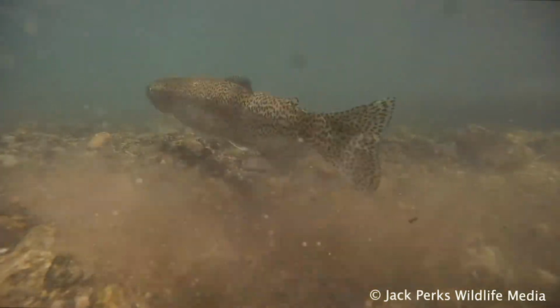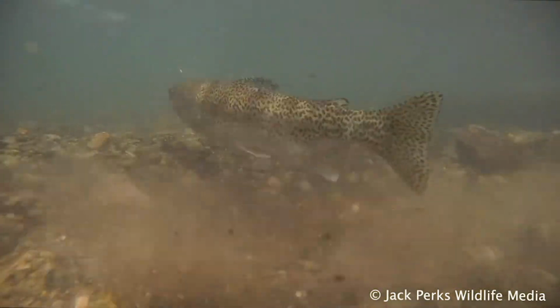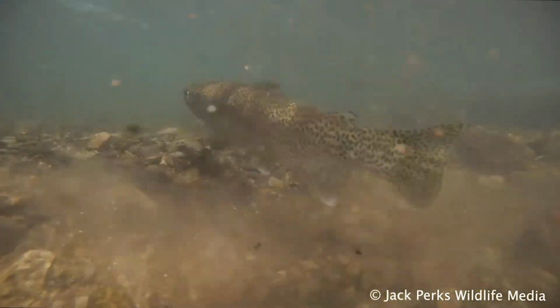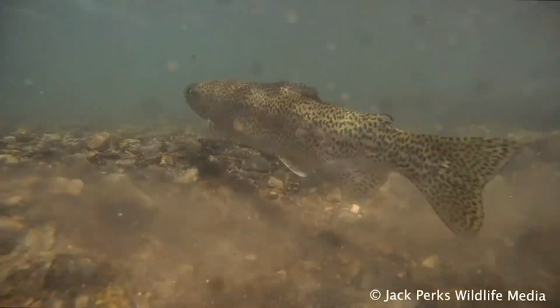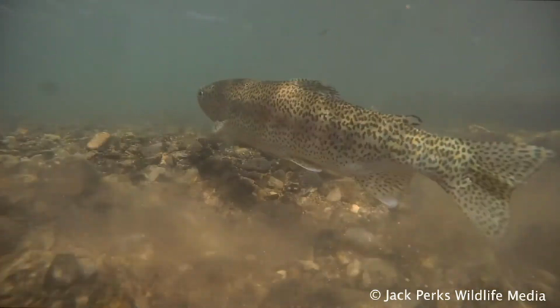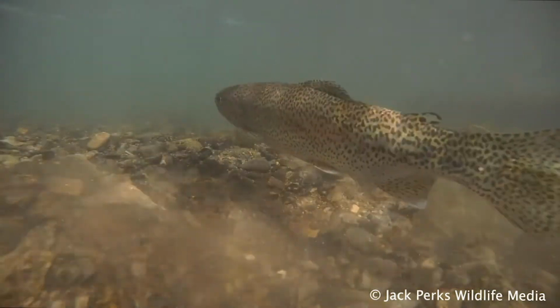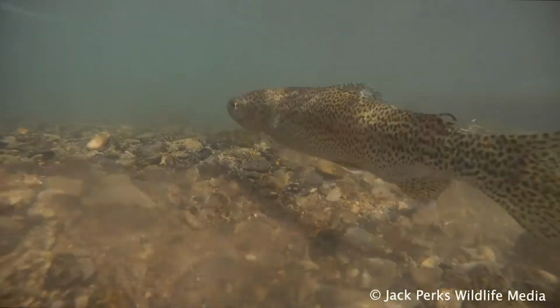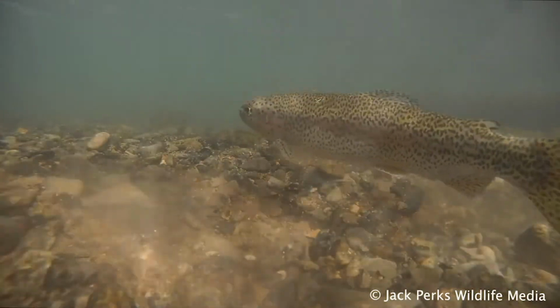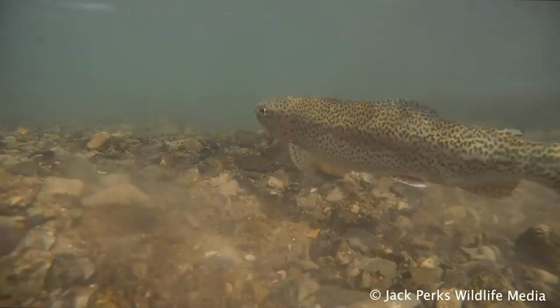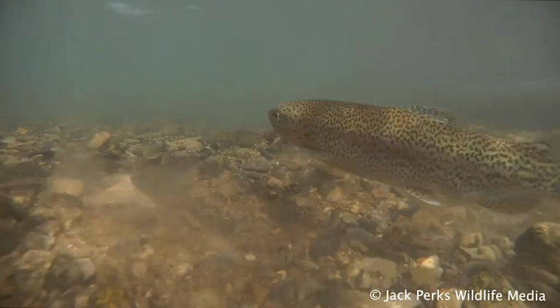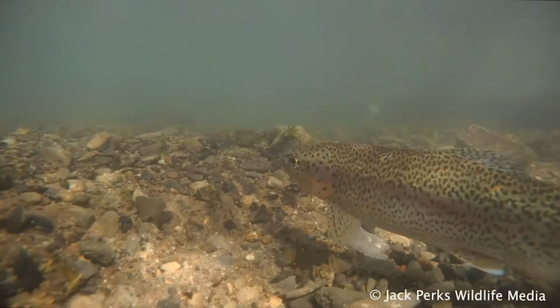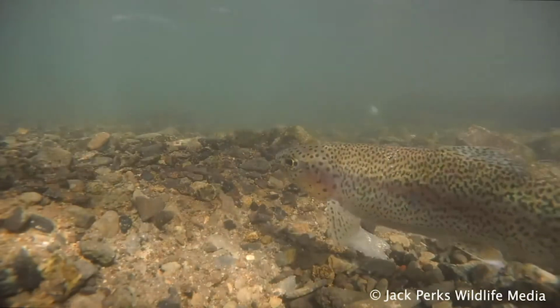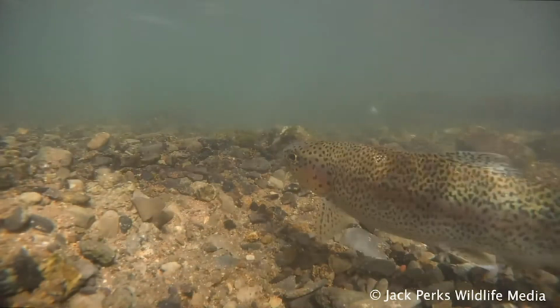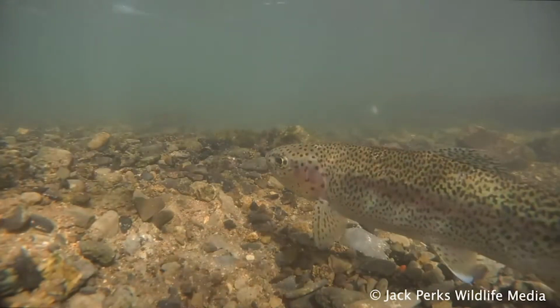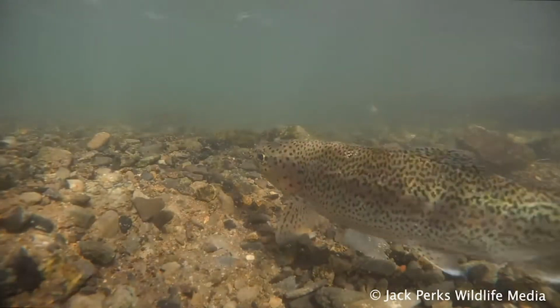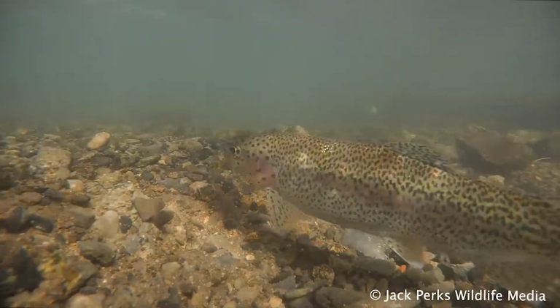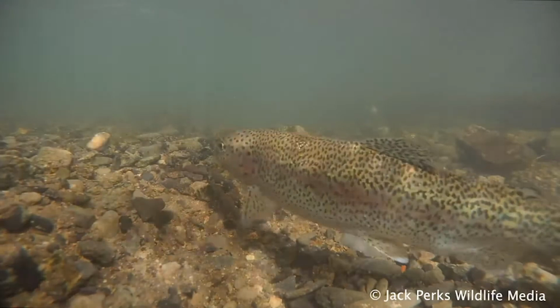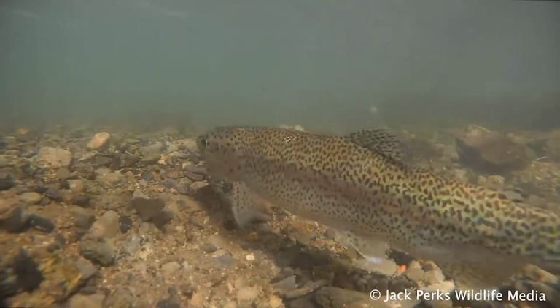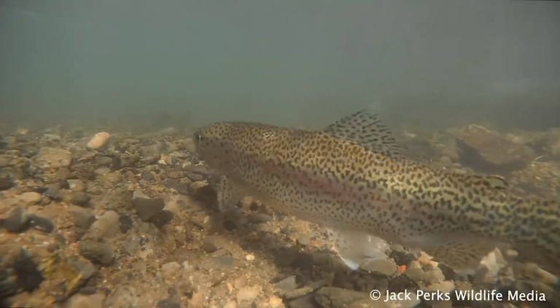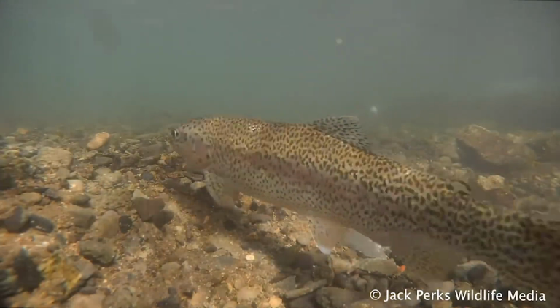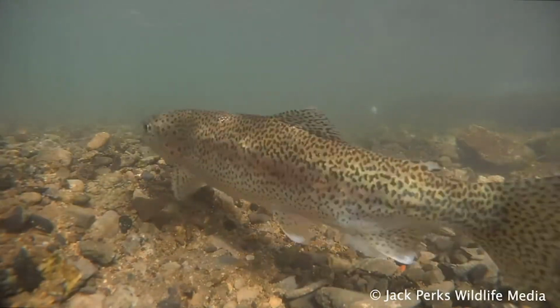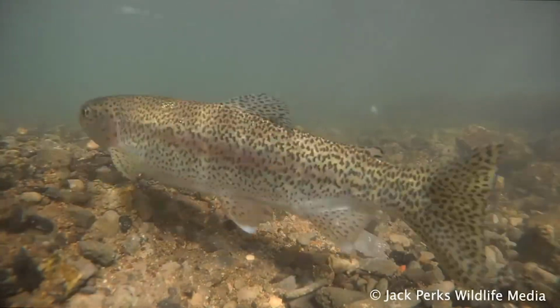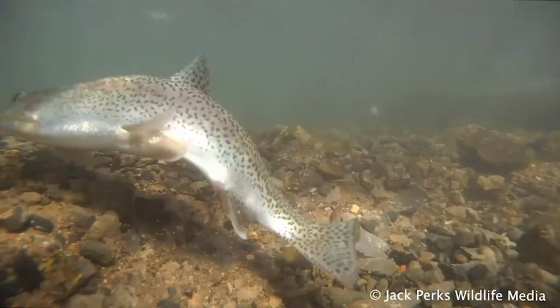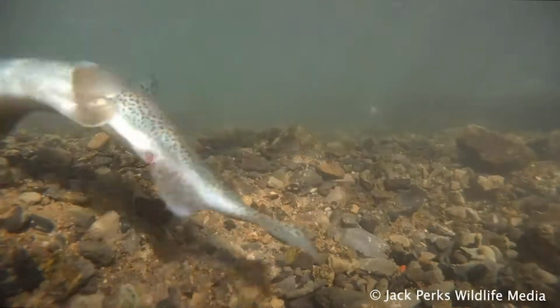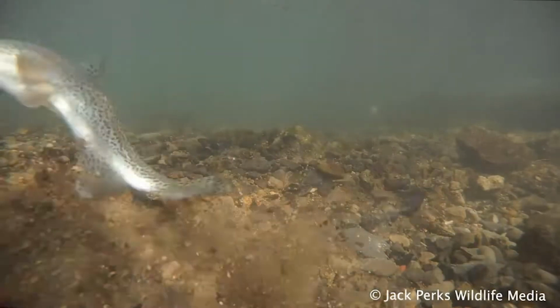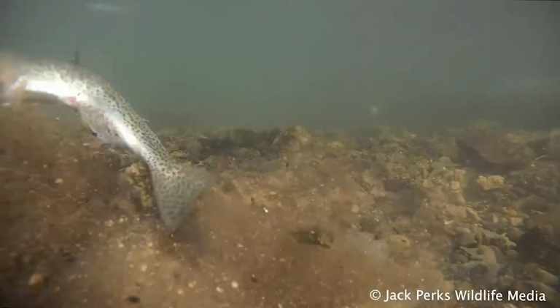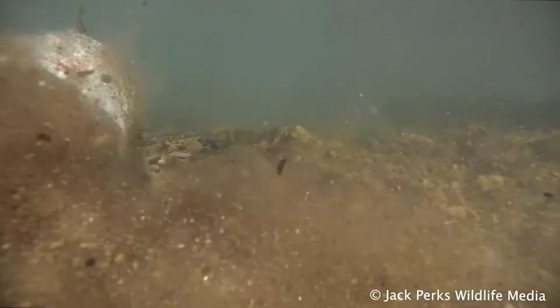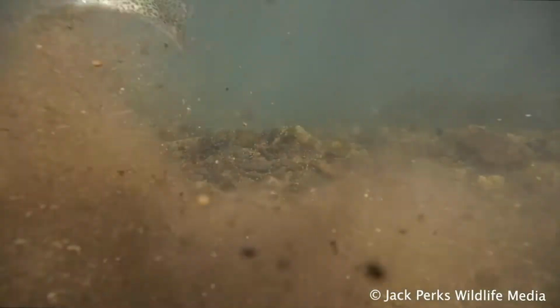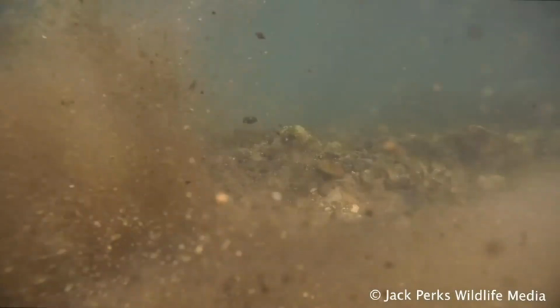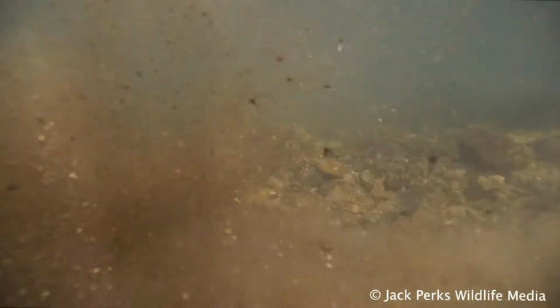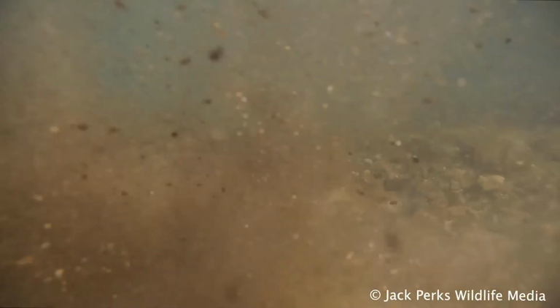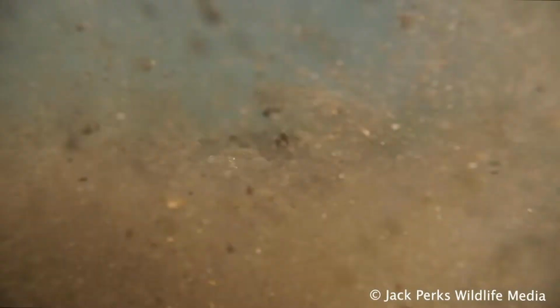Unusual for trout, they spawn in the spring in the Wye, and are much more heavily spotted than their still water cousins.